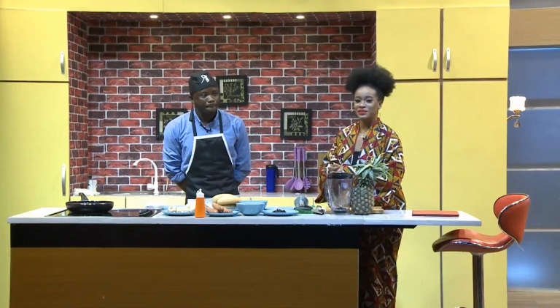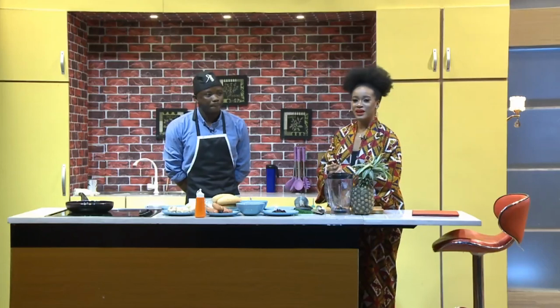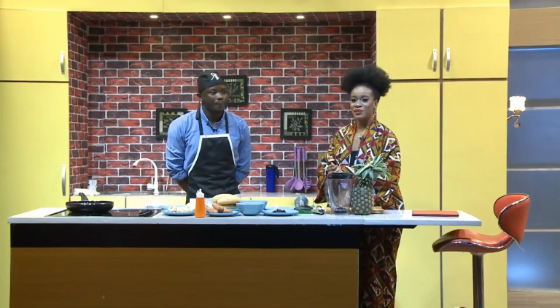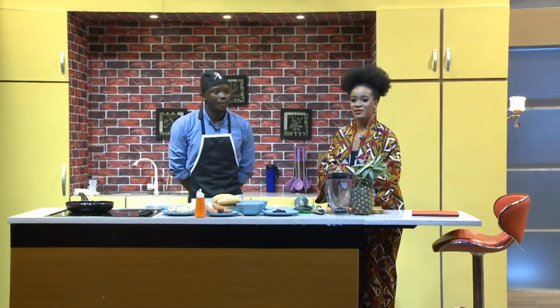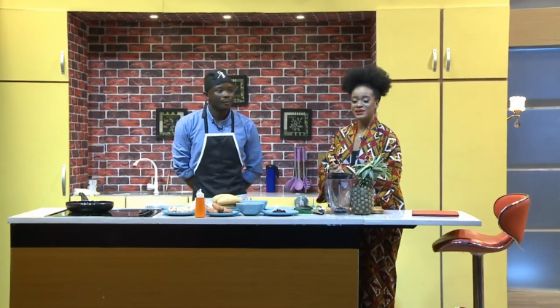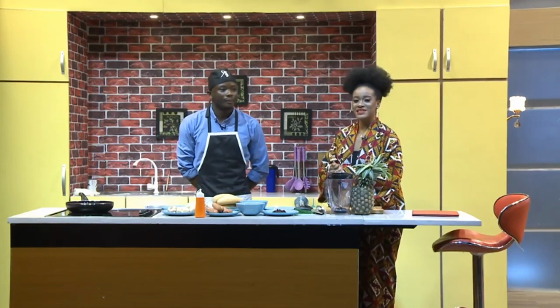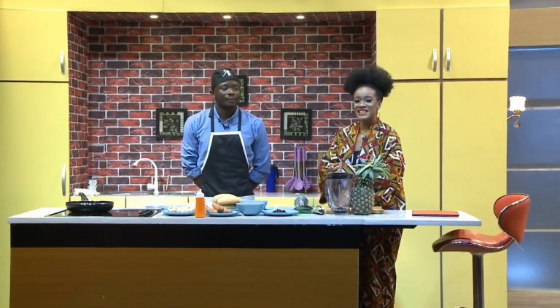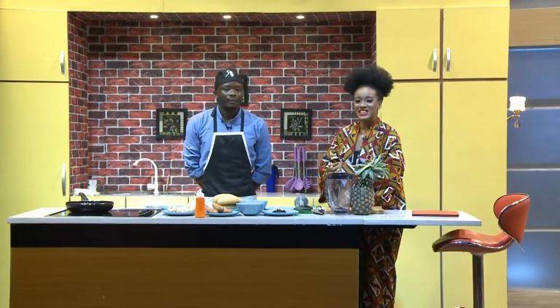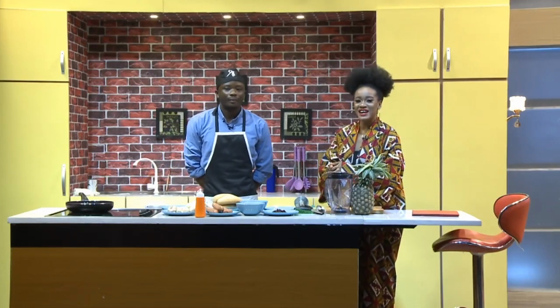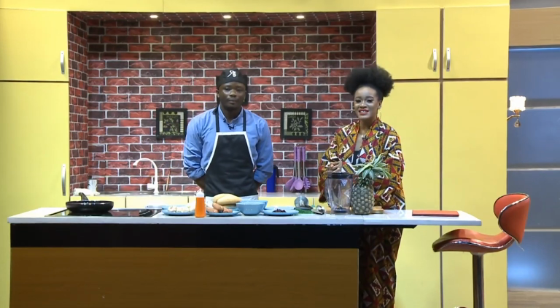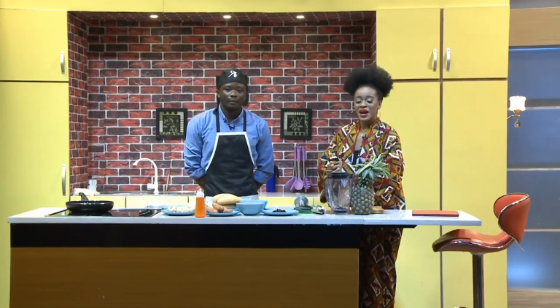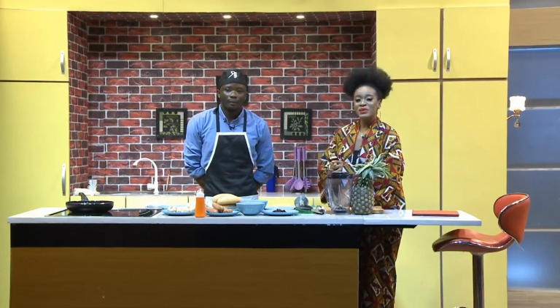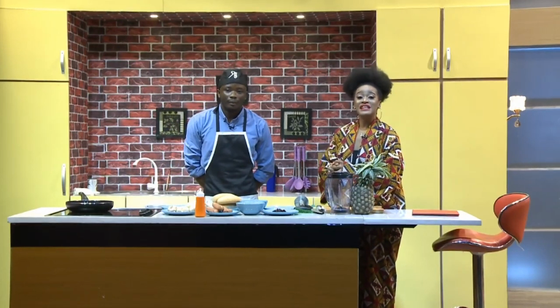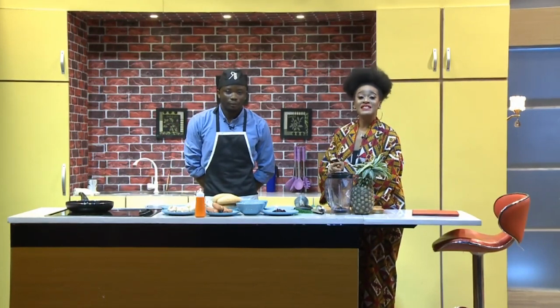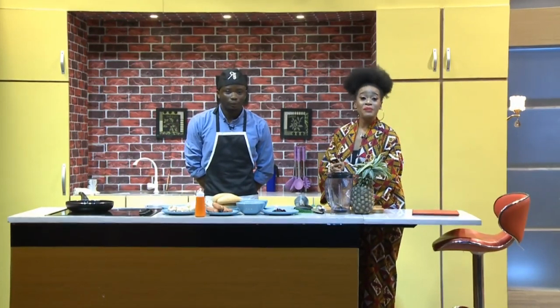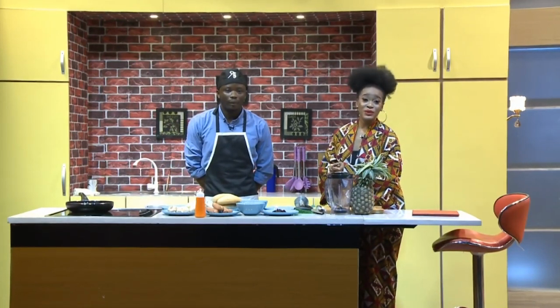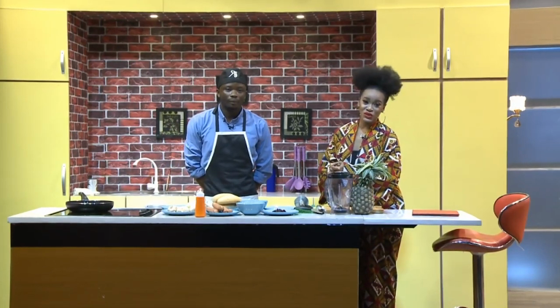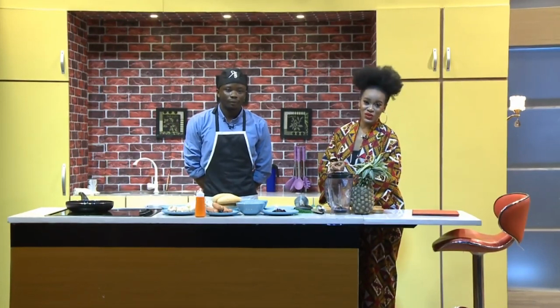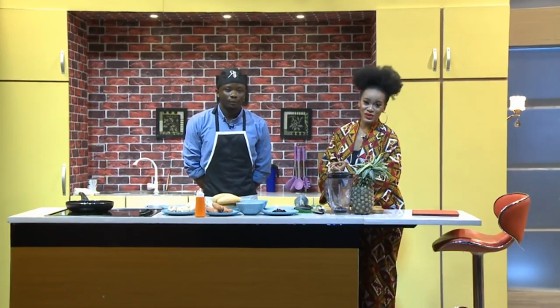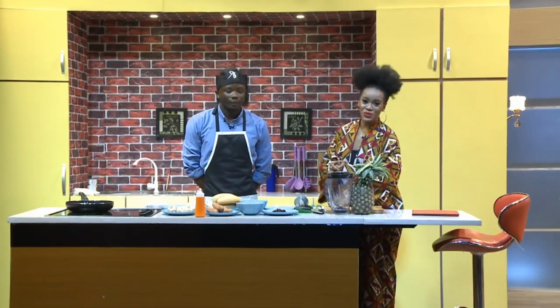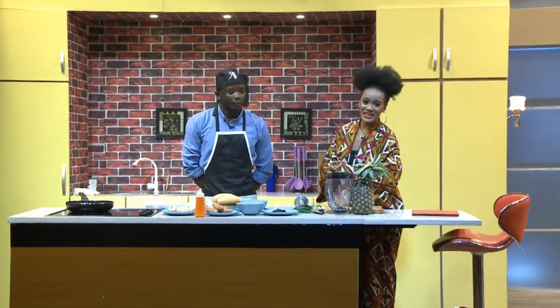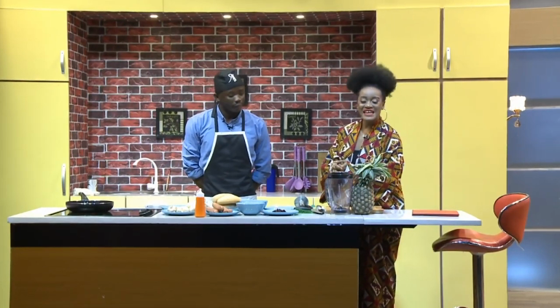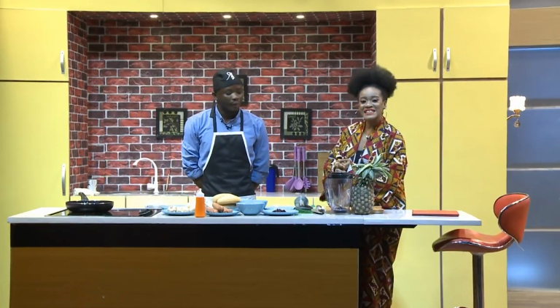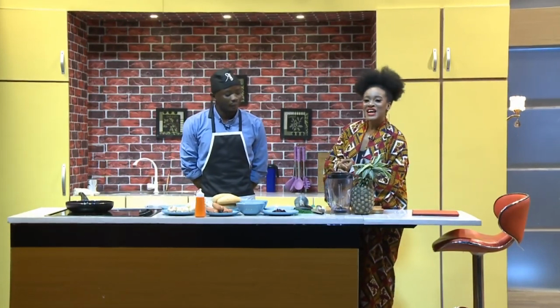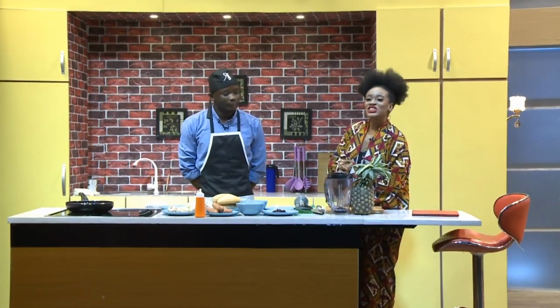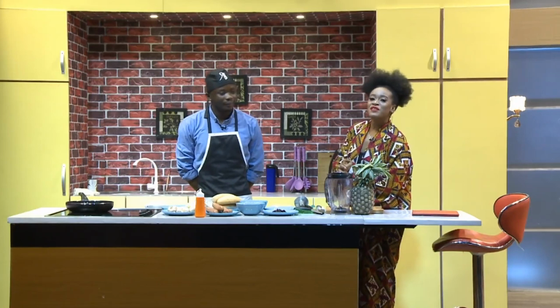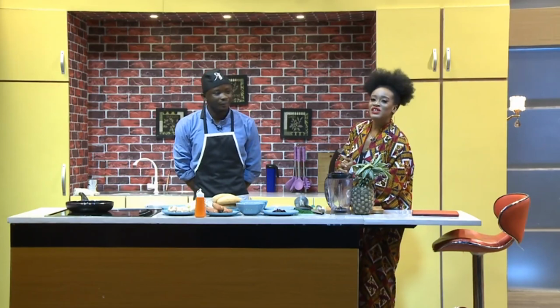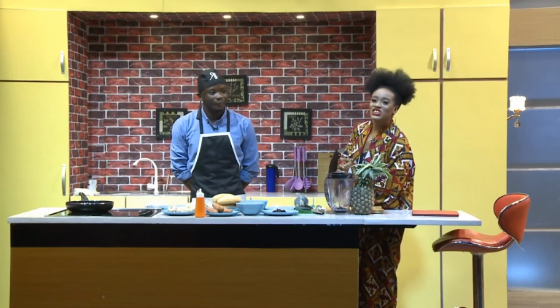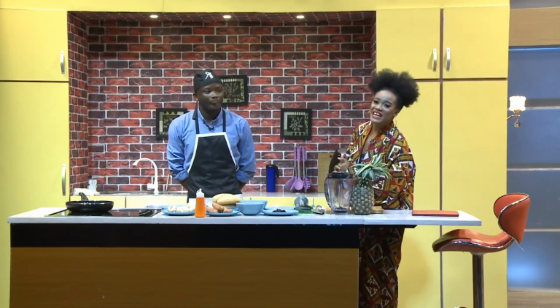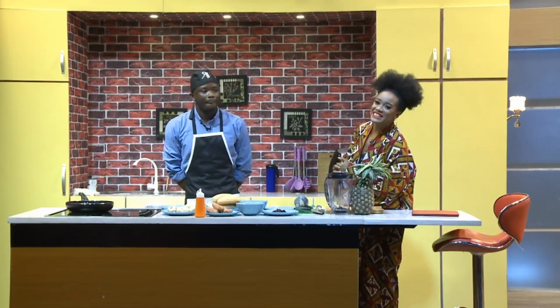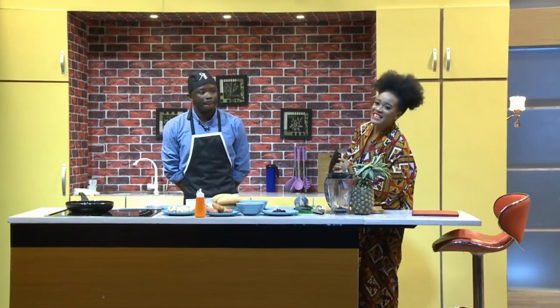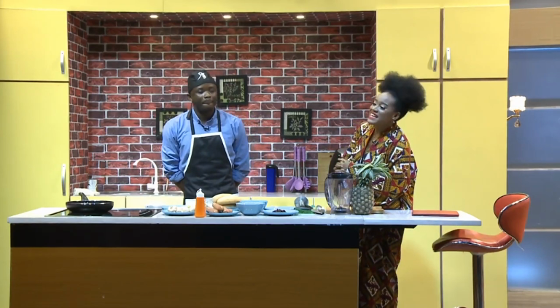Welcome to the kitchen, guys. Making his debut on the show this morning is Chef Jaydeen.